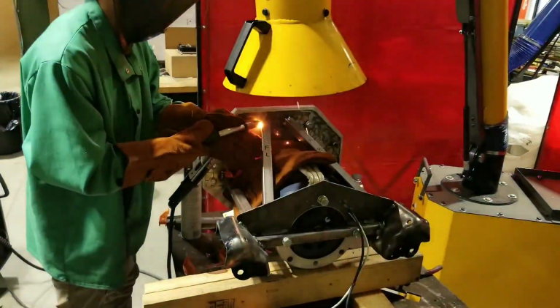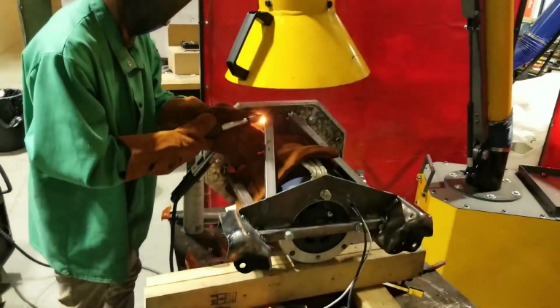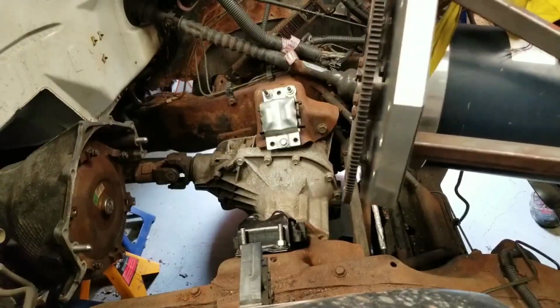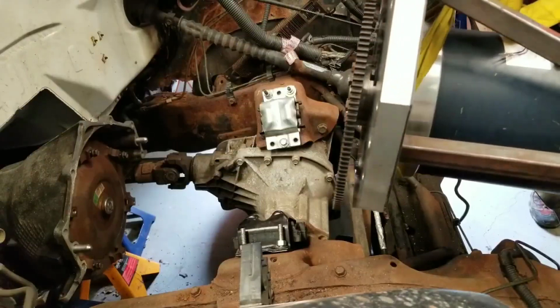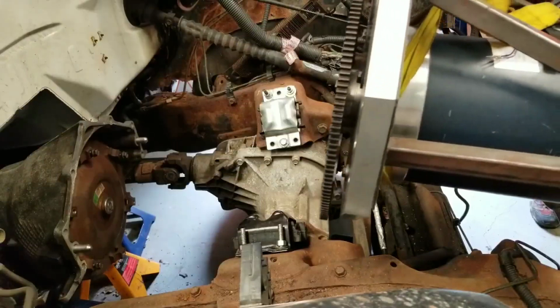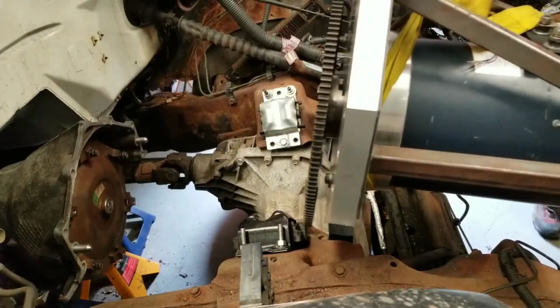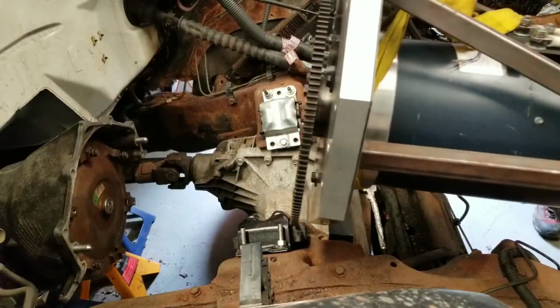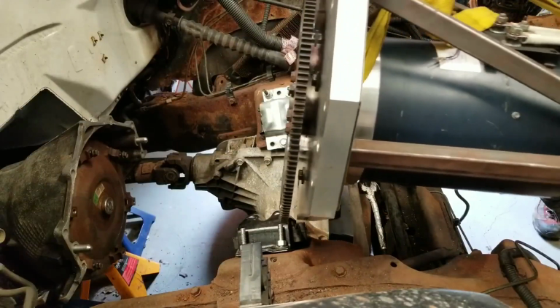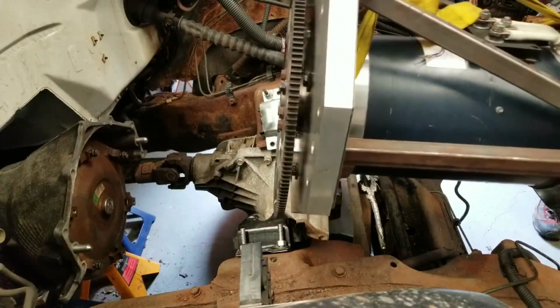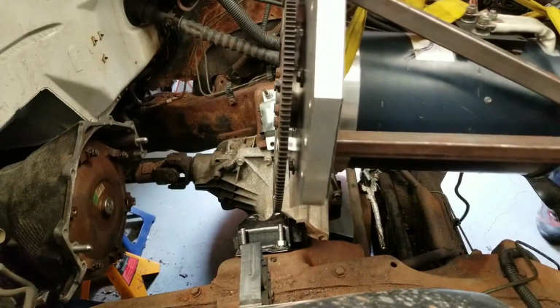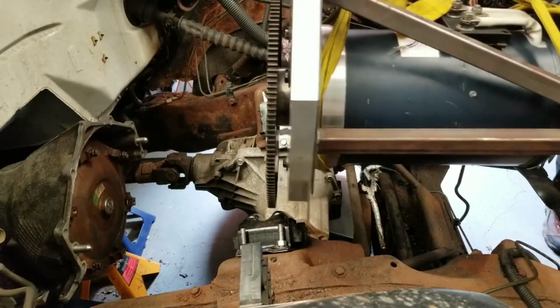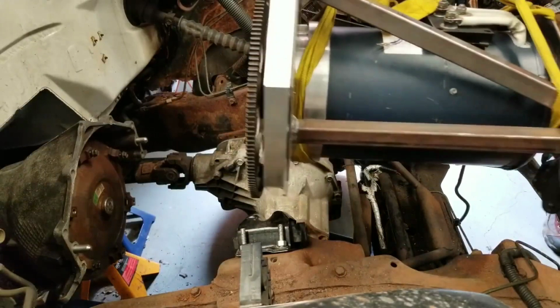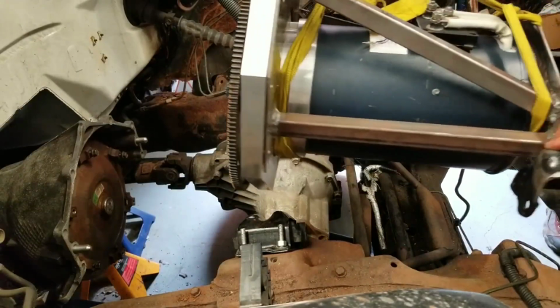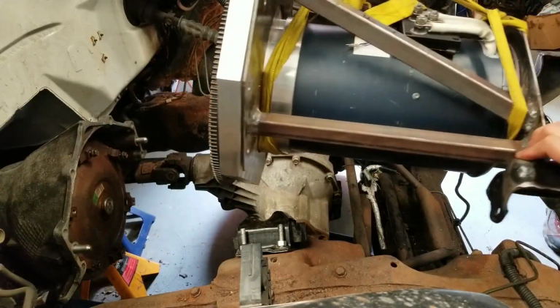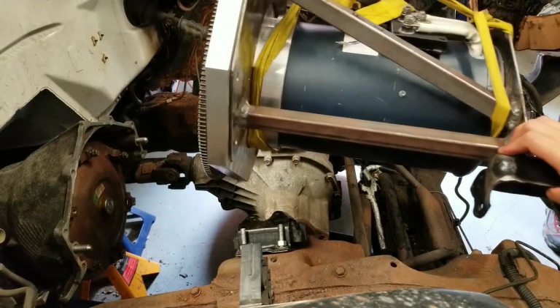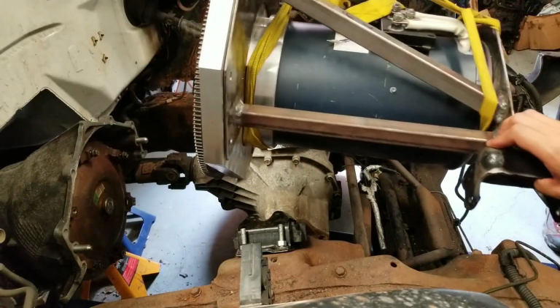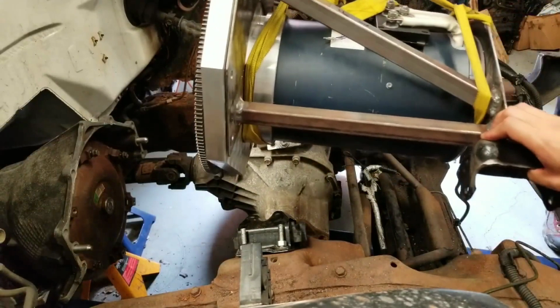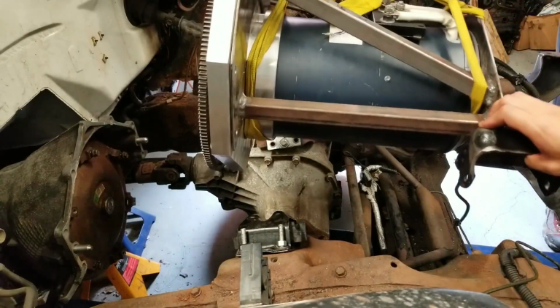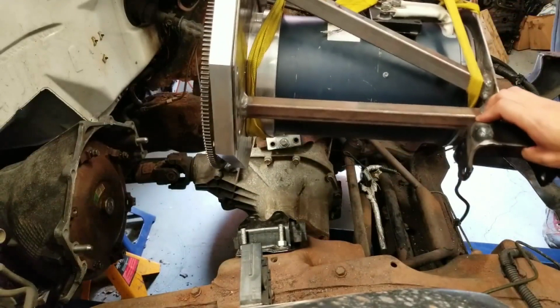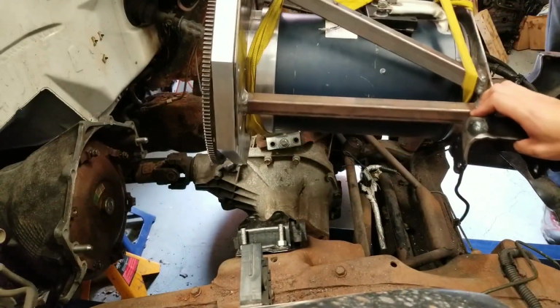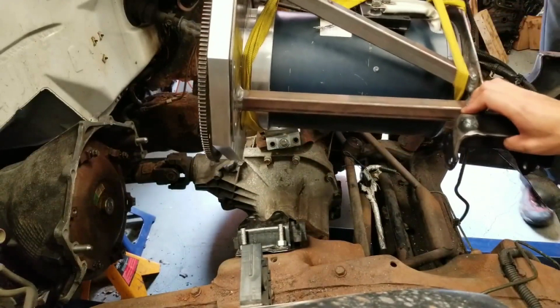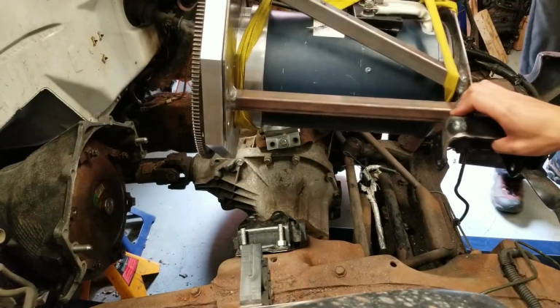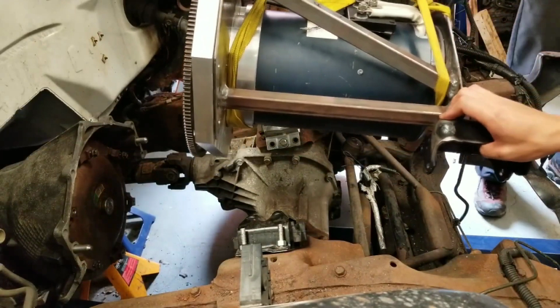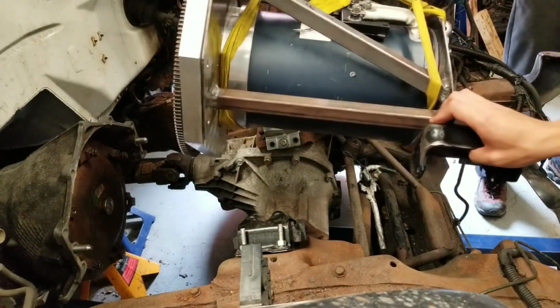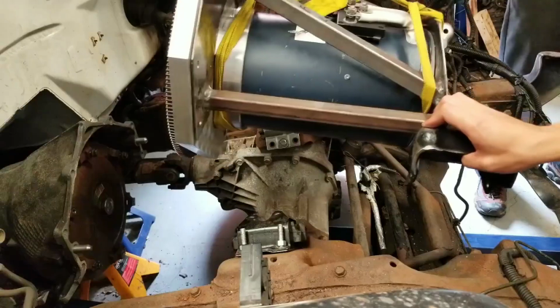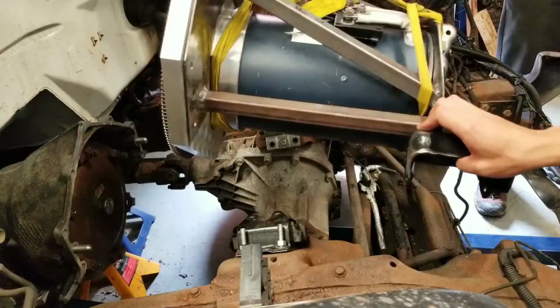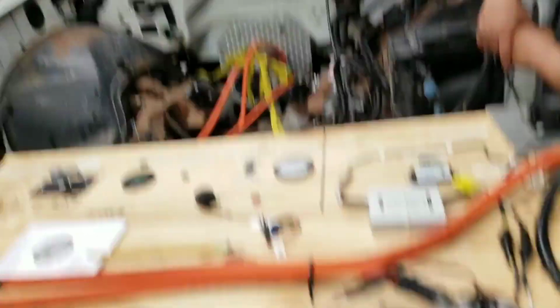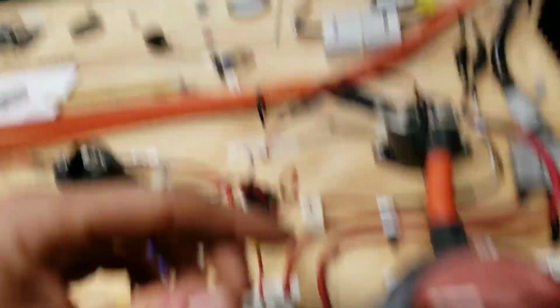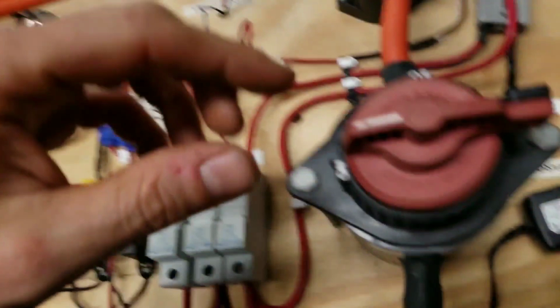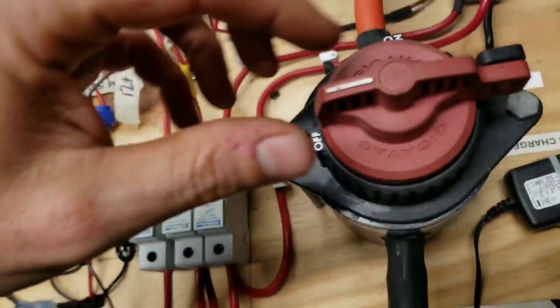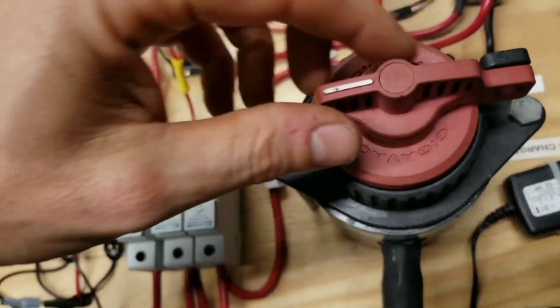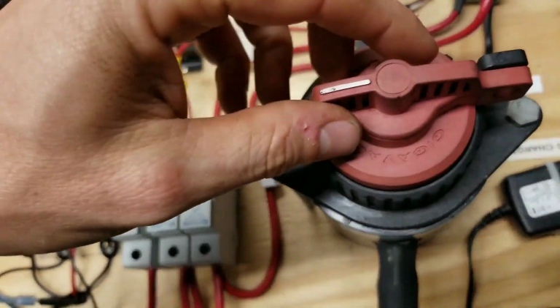Here we are craning the engine over to meet with the transmission. Here we go.